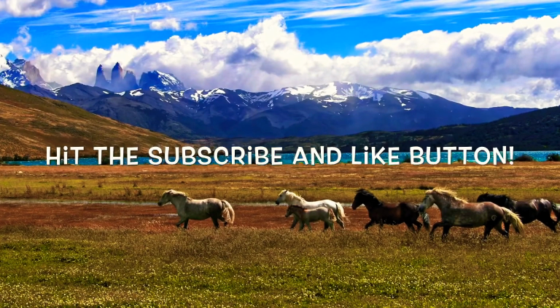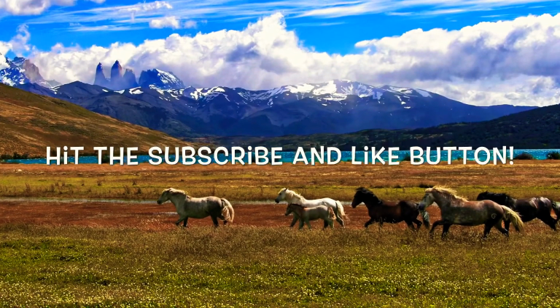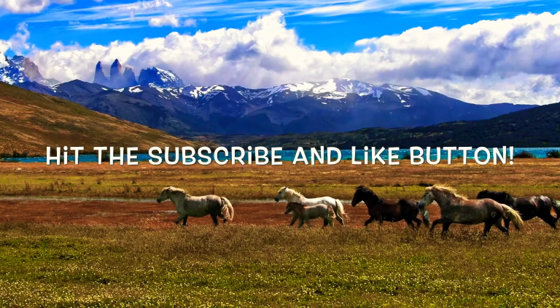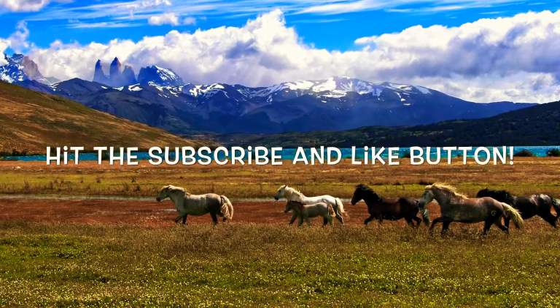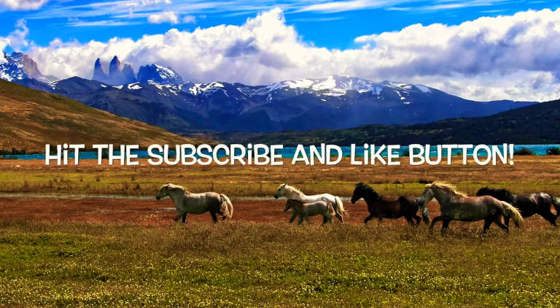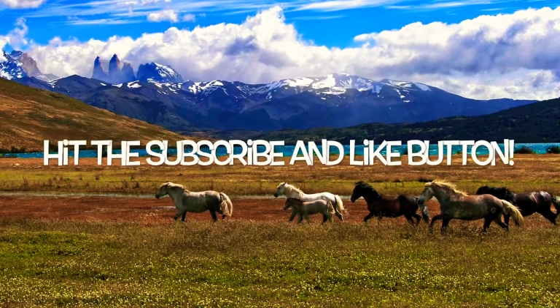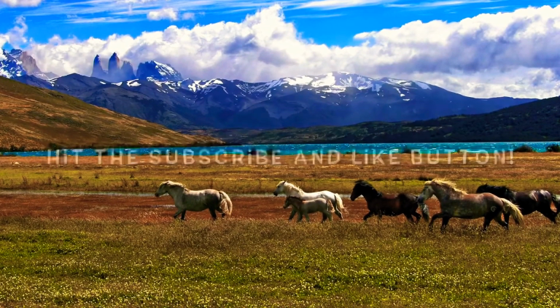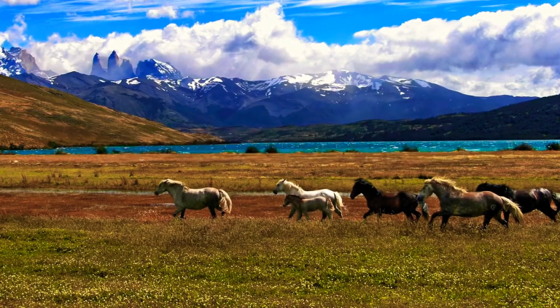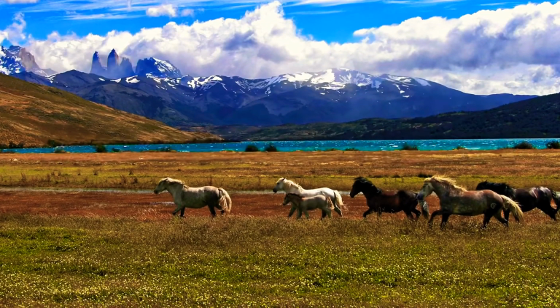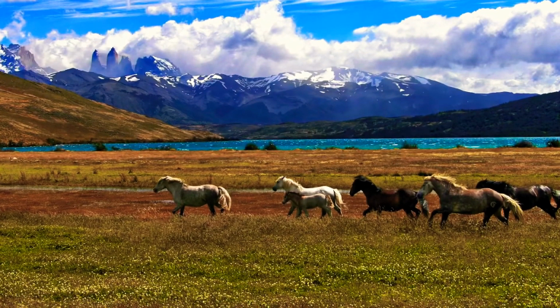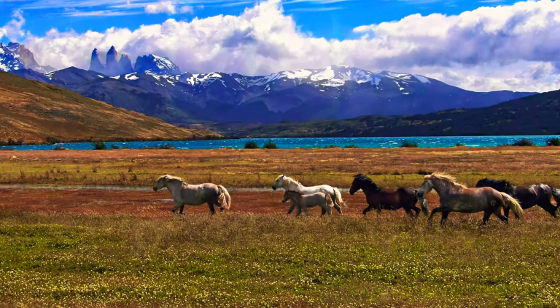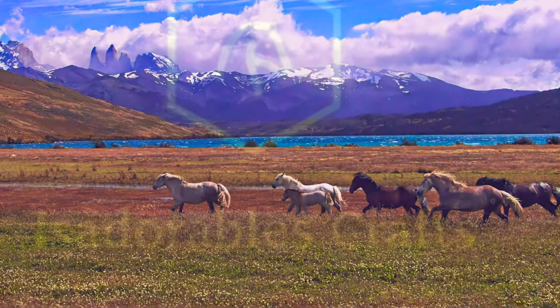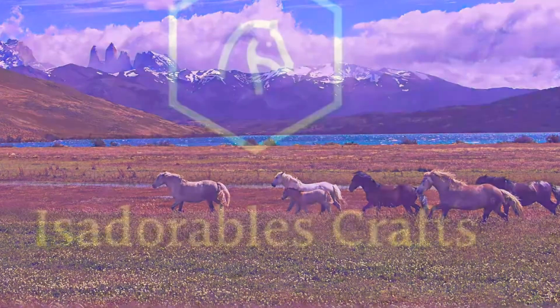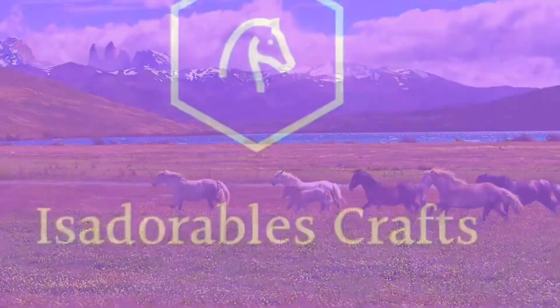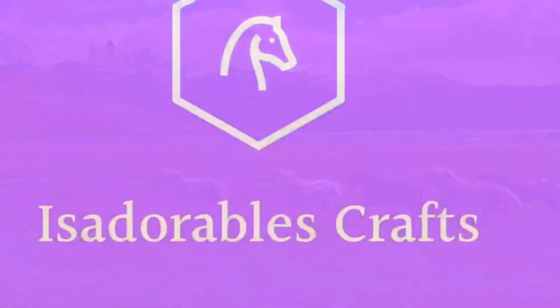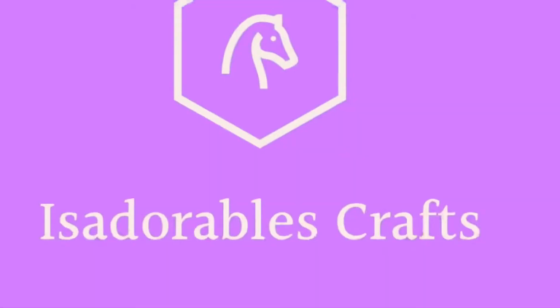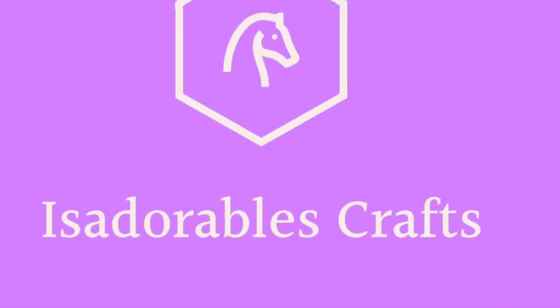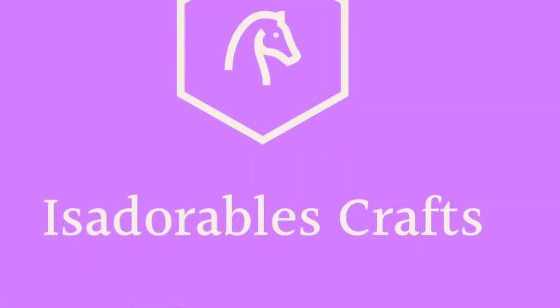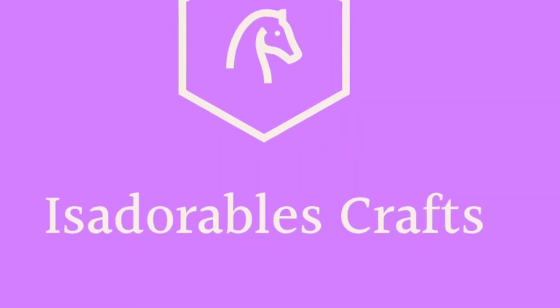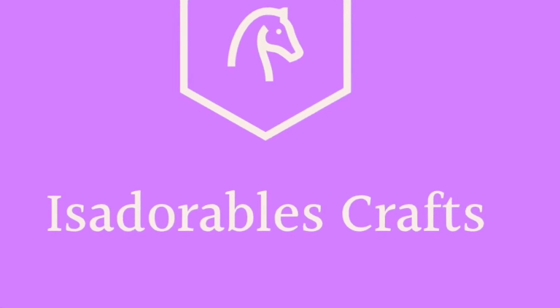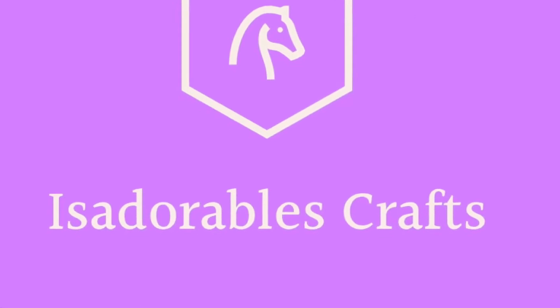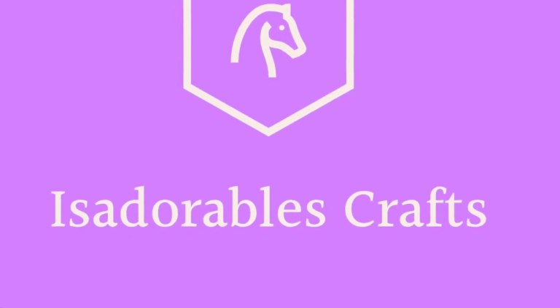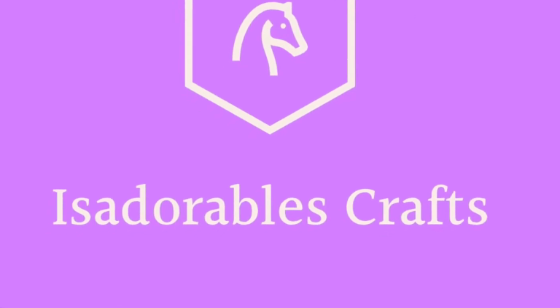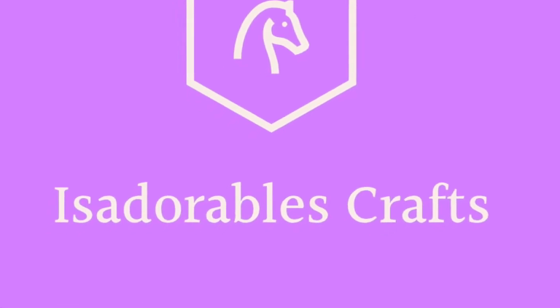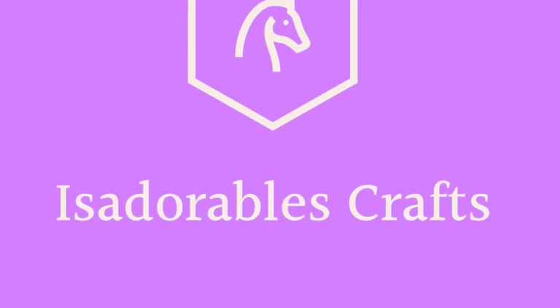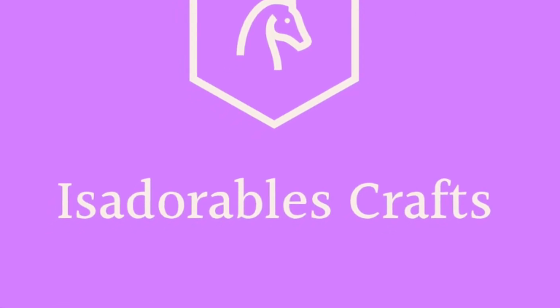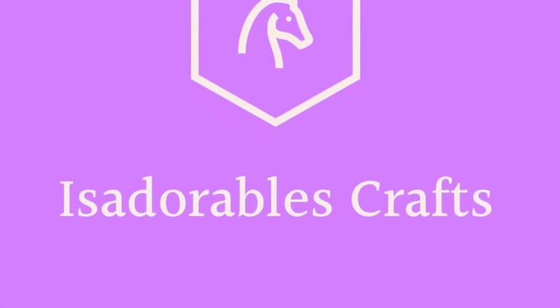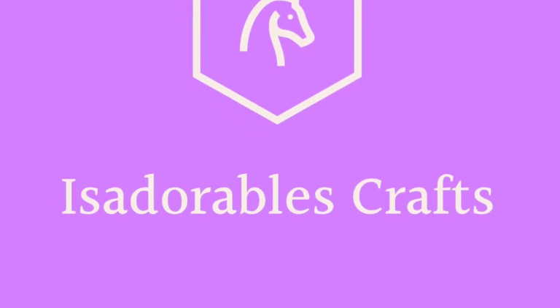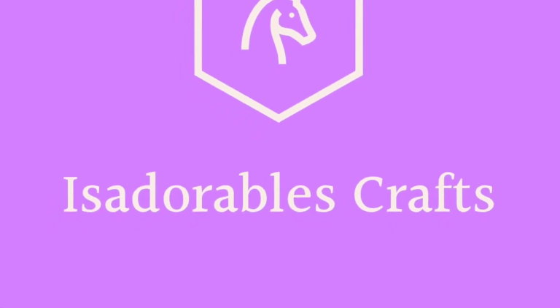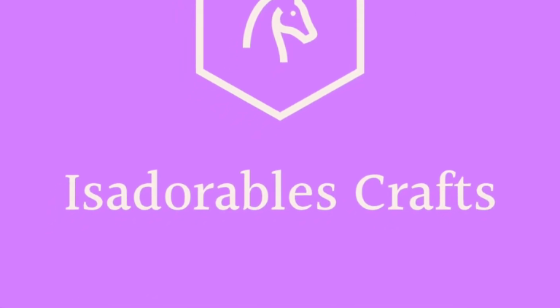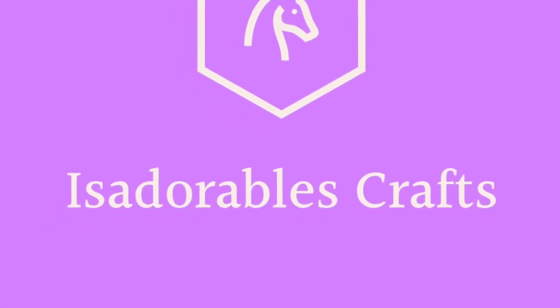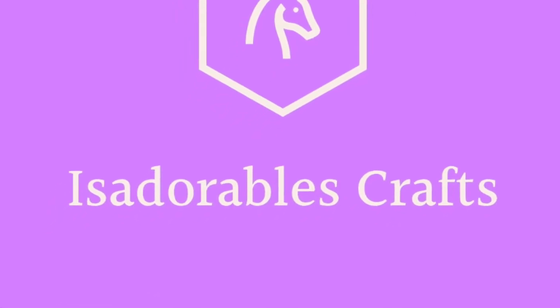Be sure to check out my shop, Adorable Scraps, on Etsy.